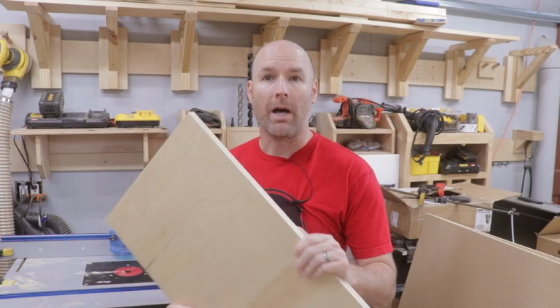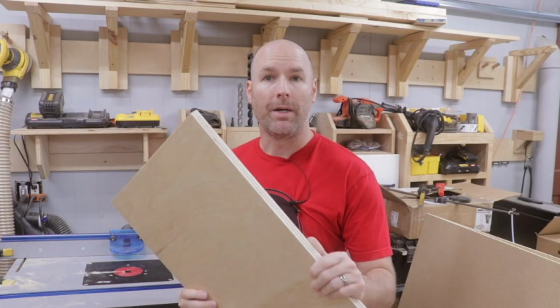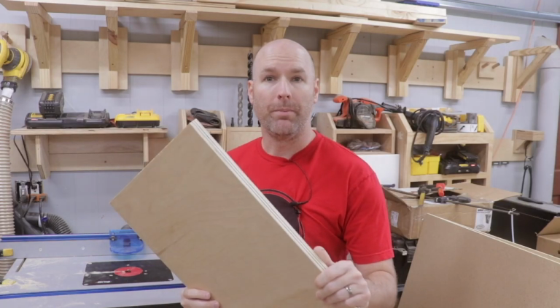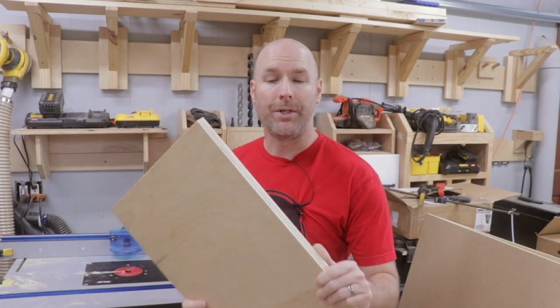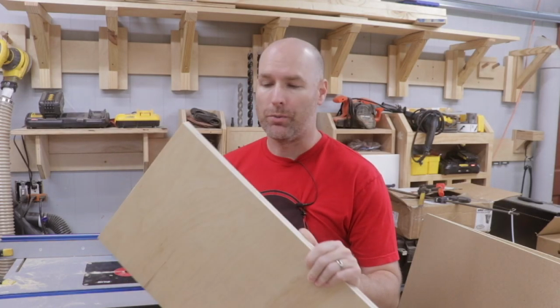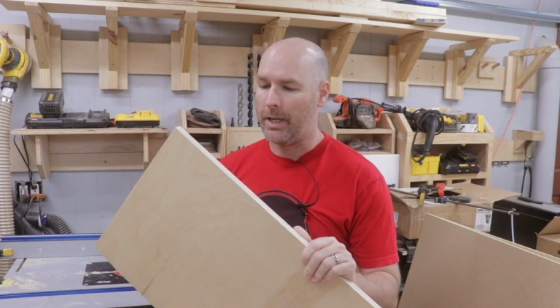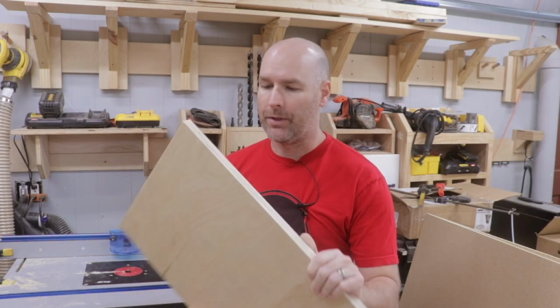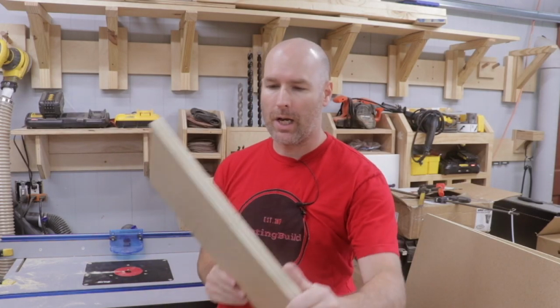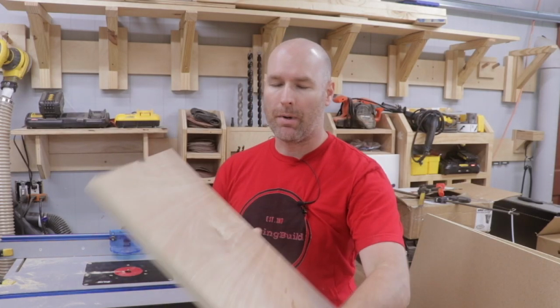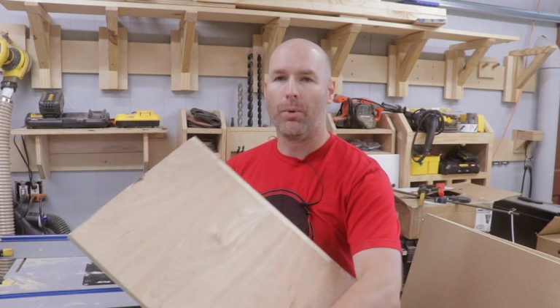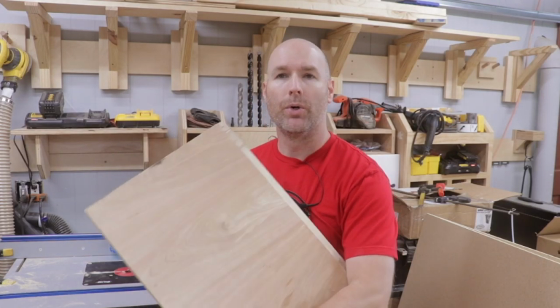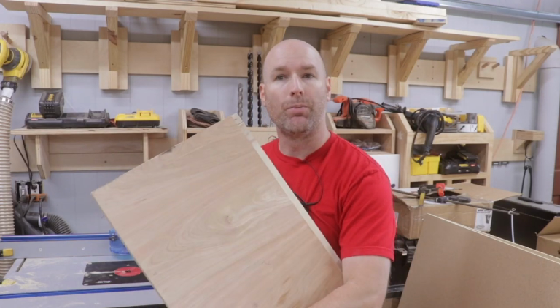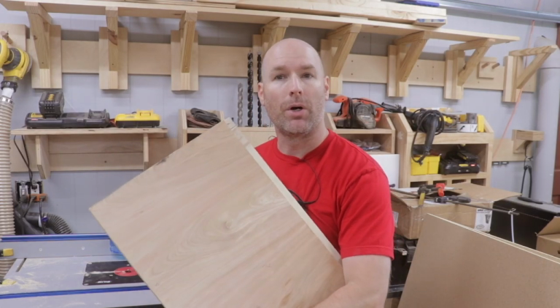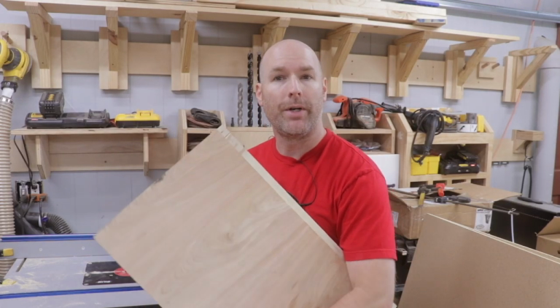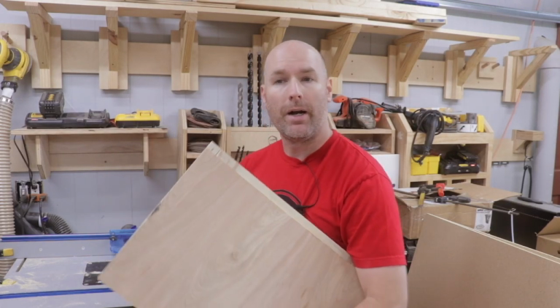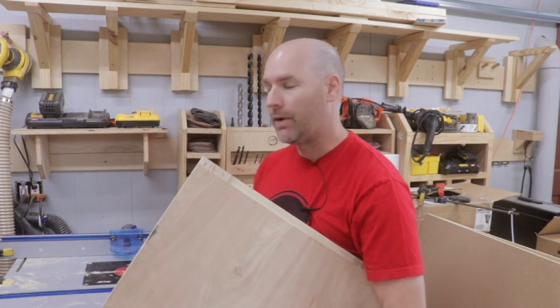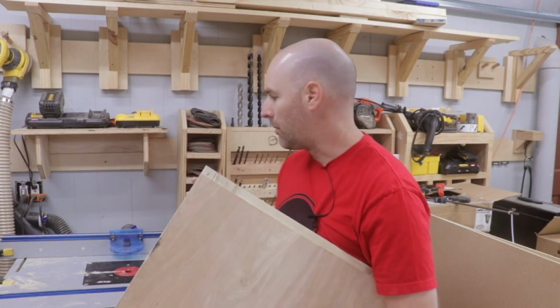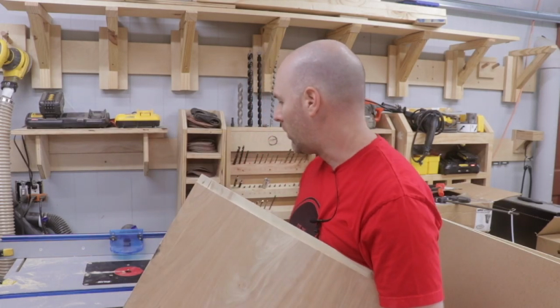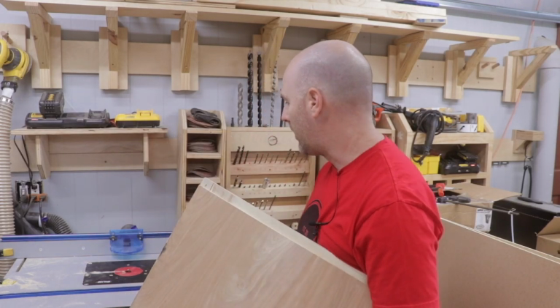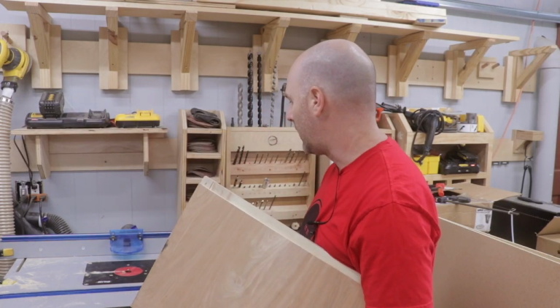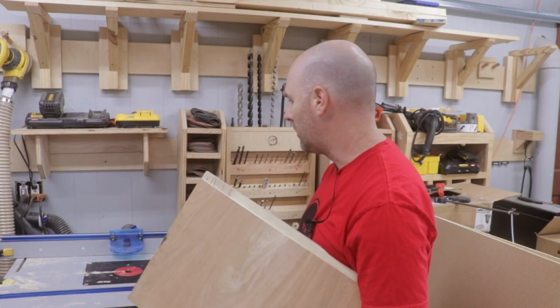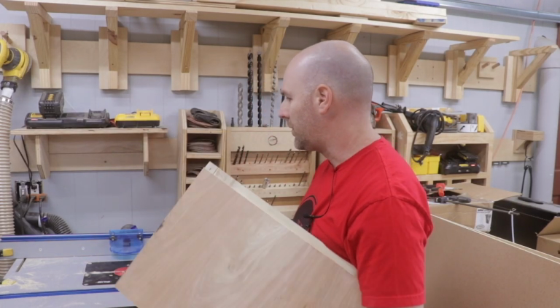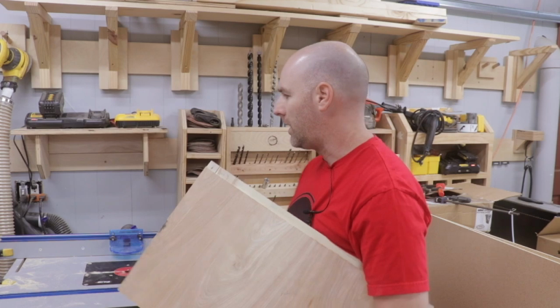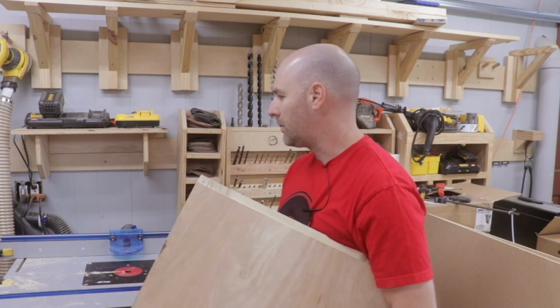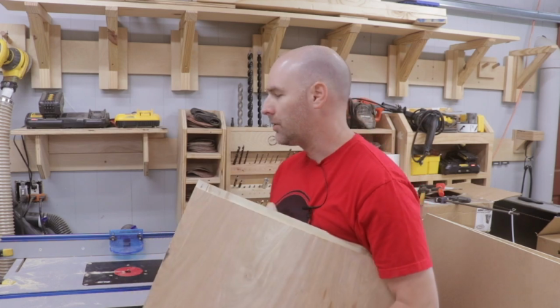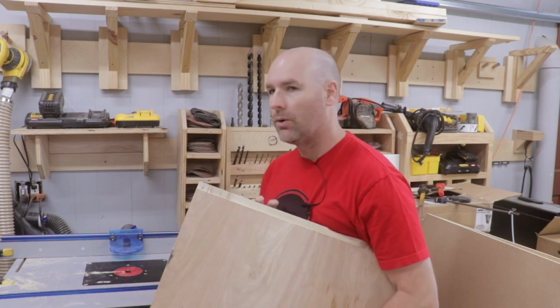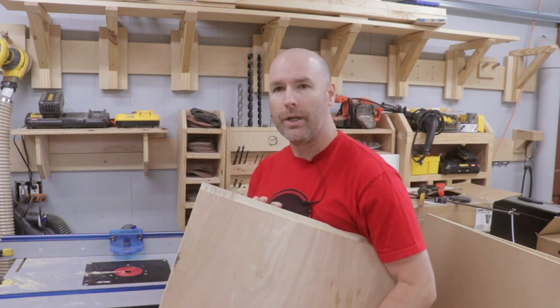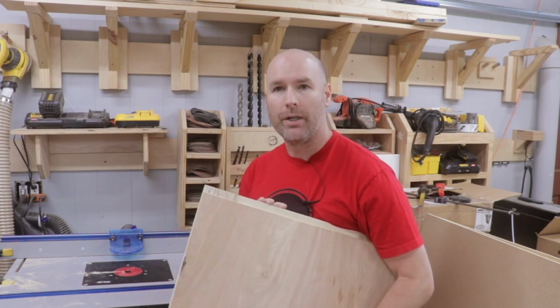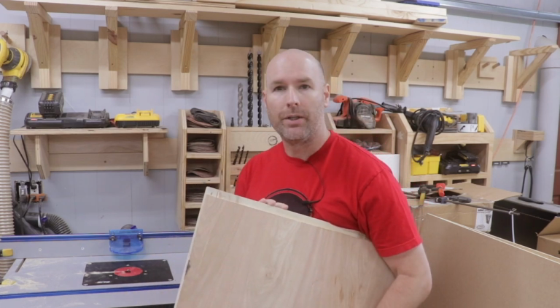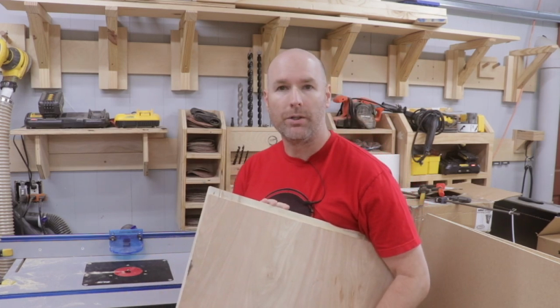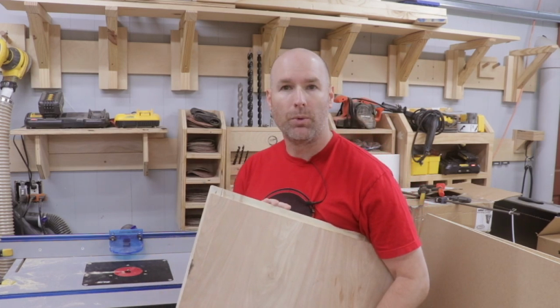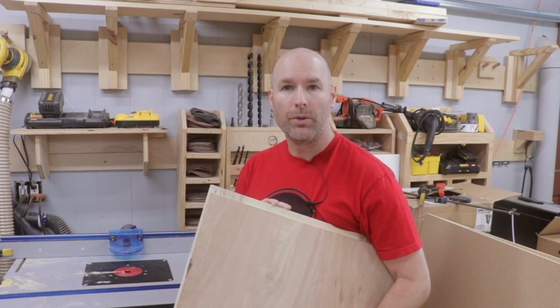I've got my dimensions picked, my boards marked out, and my router table set. Let's go ahead and cut these boards.